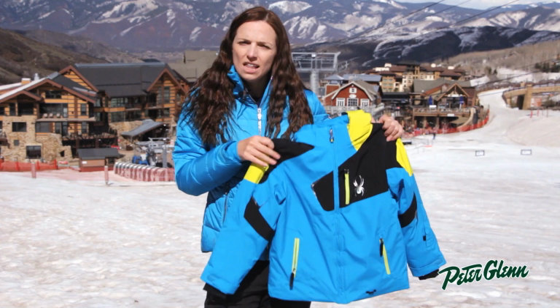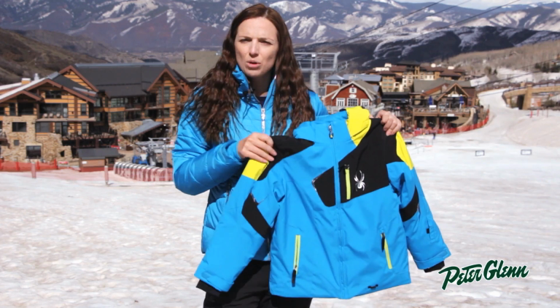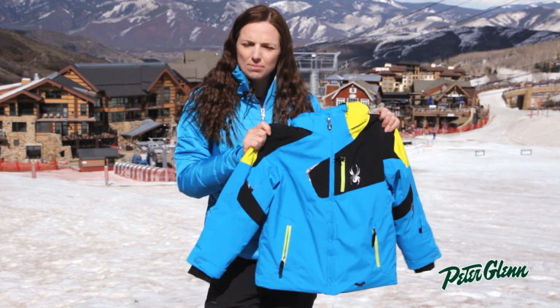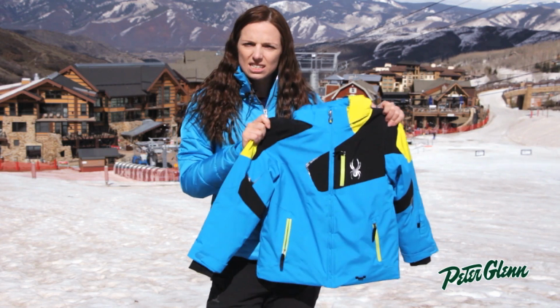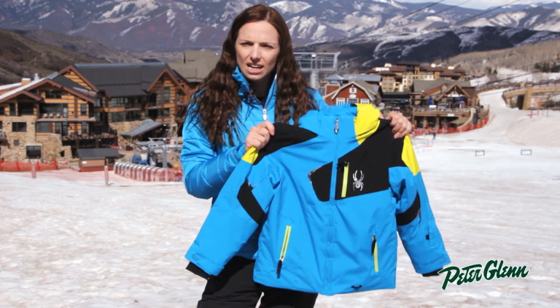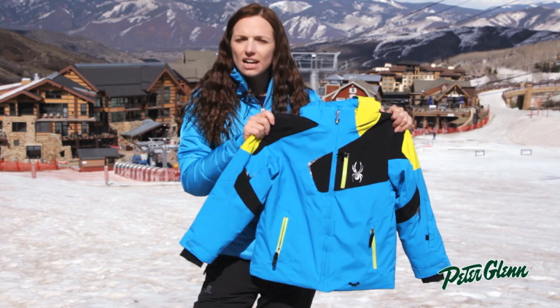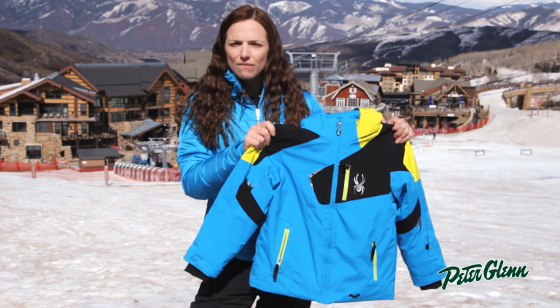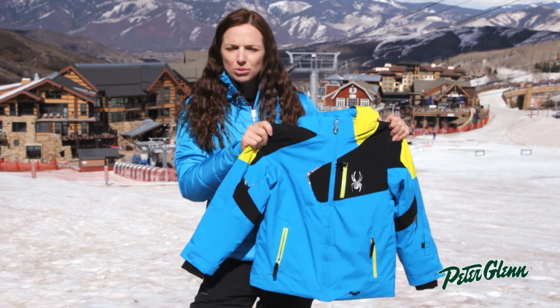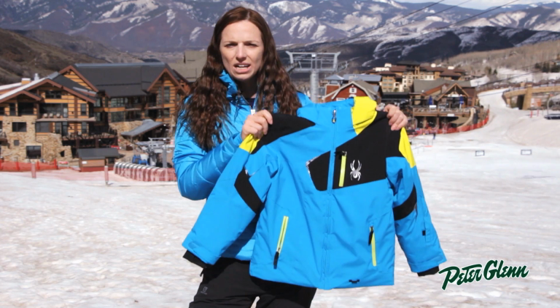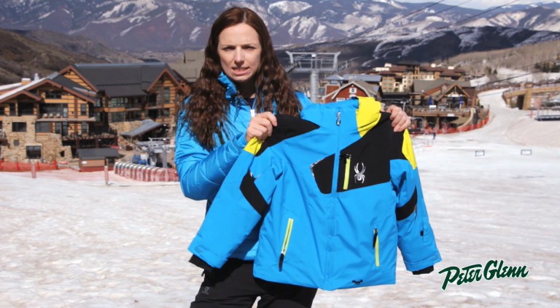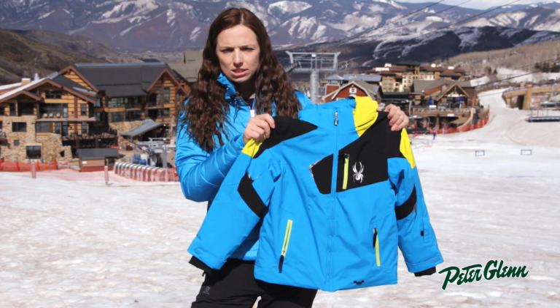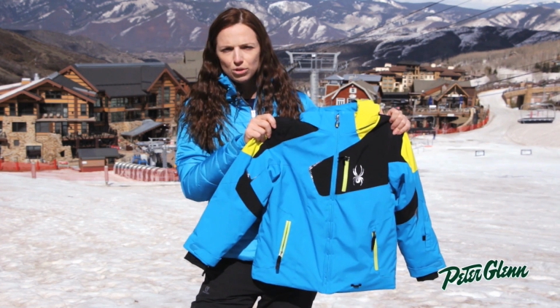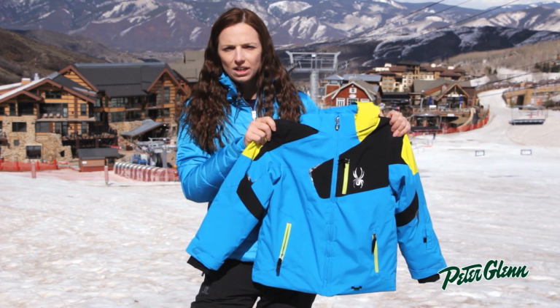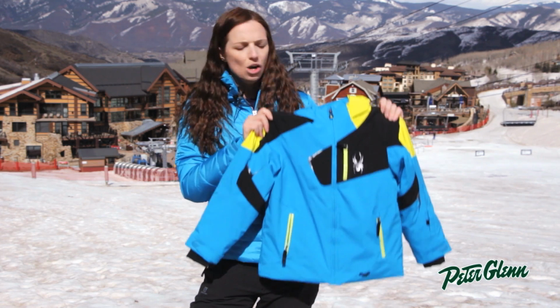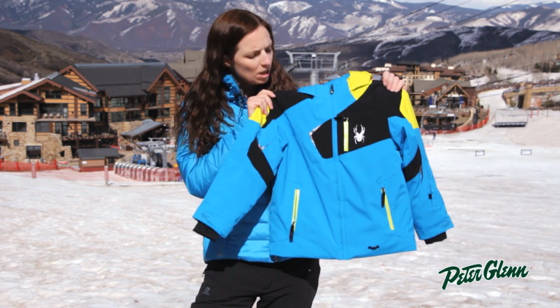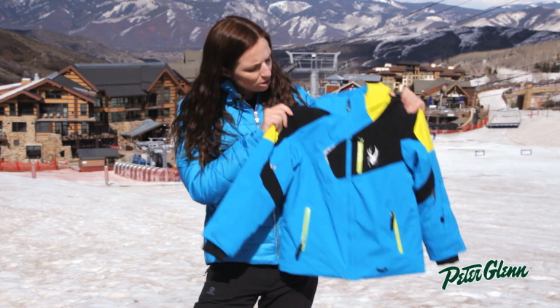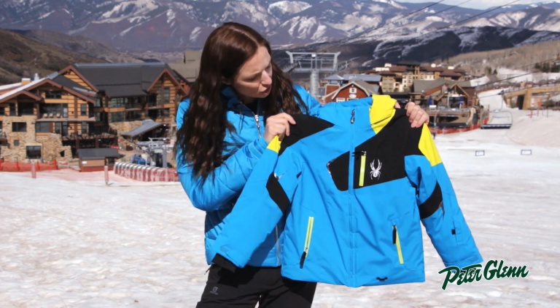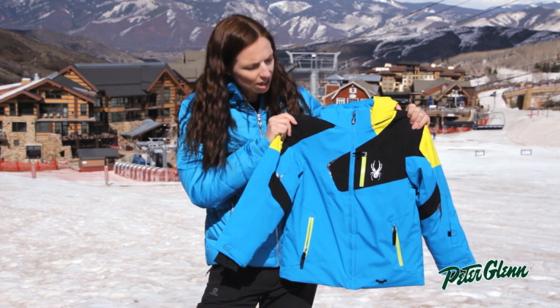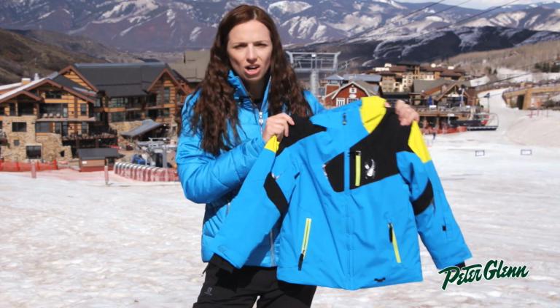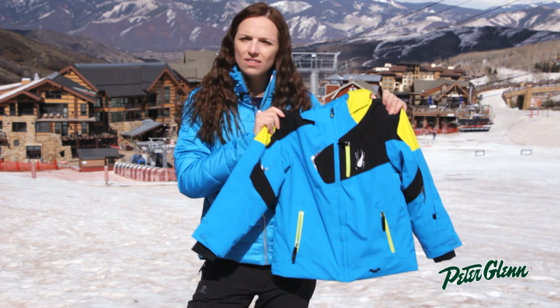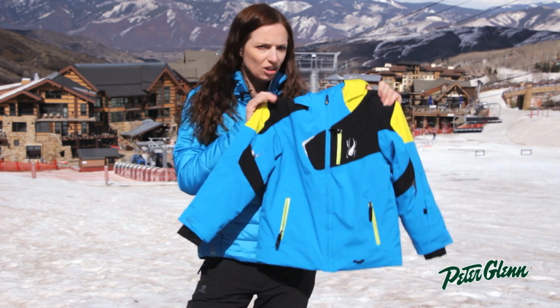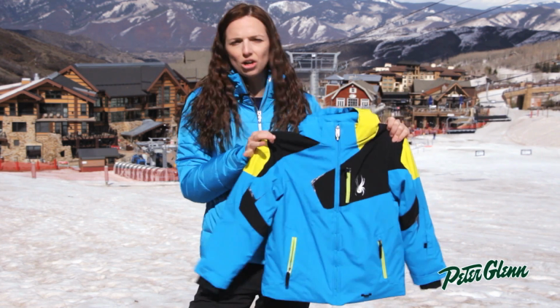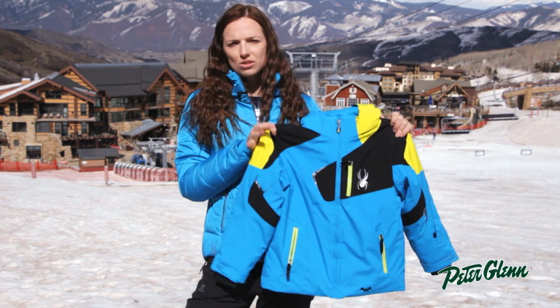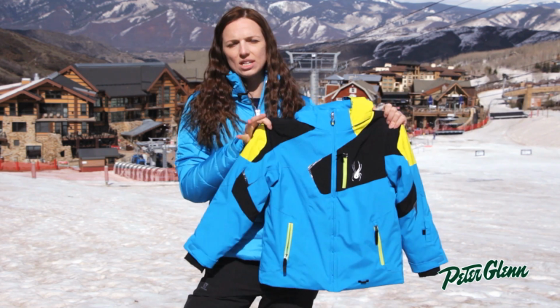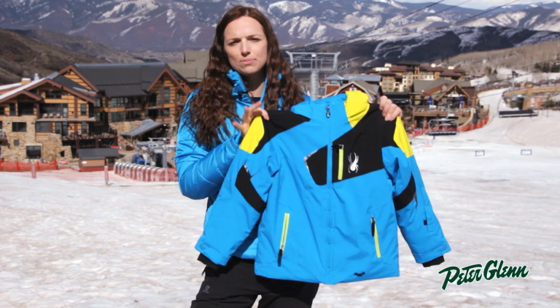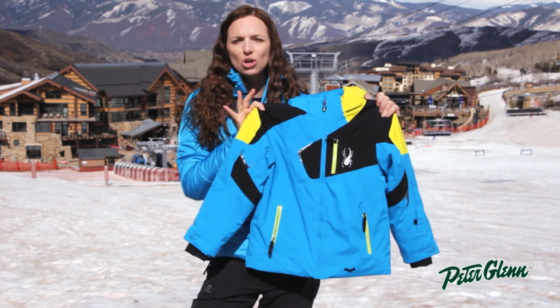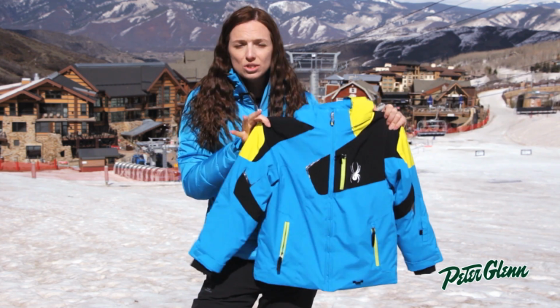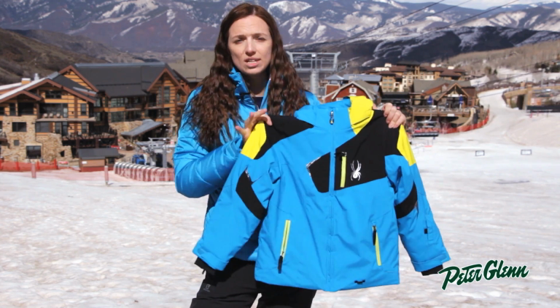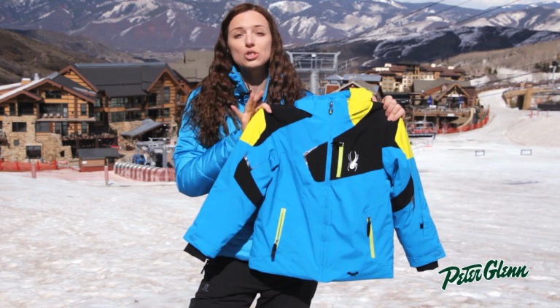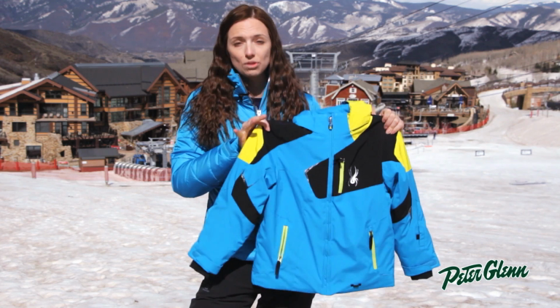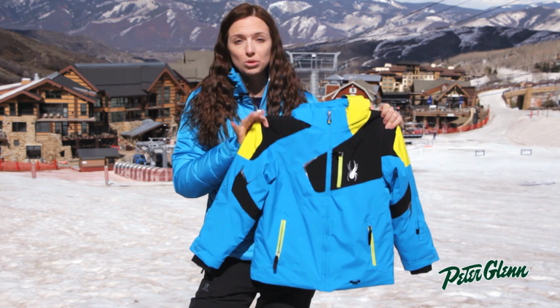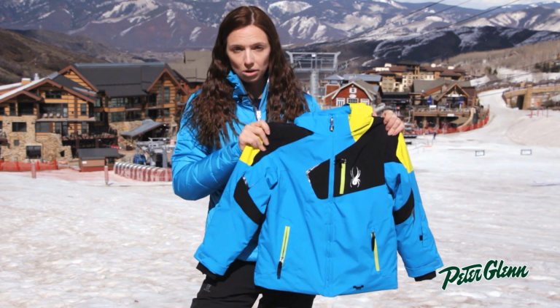They want something that's light and comfortable and easy to move in. When they put this jacket on, they'll get all of those things, but they'll also stay extremely warm.